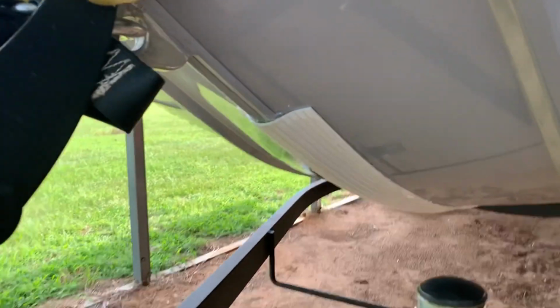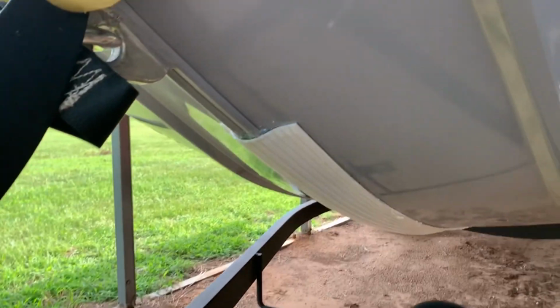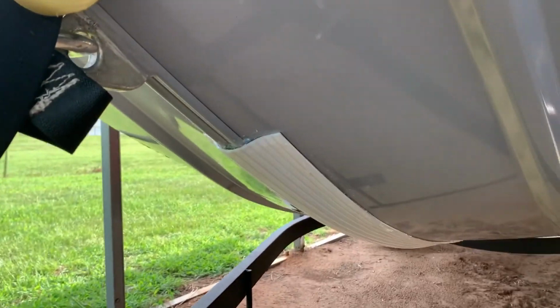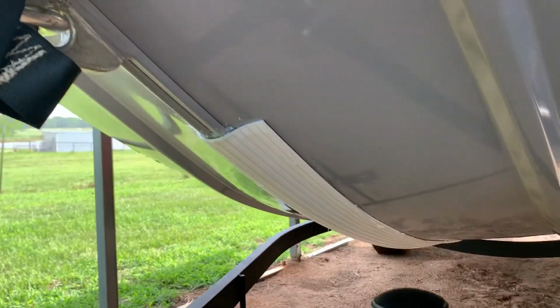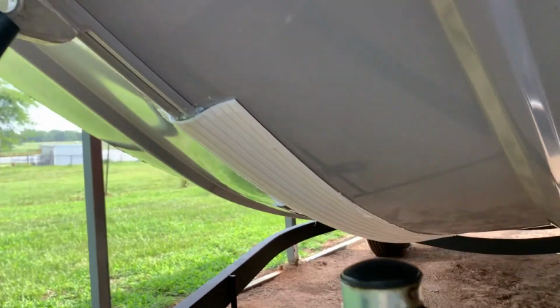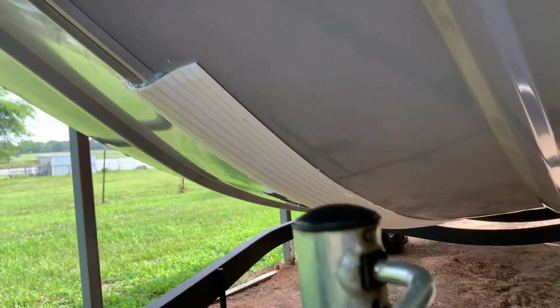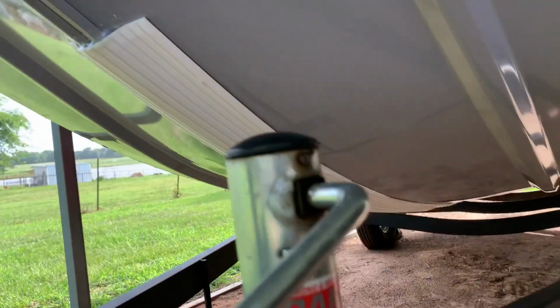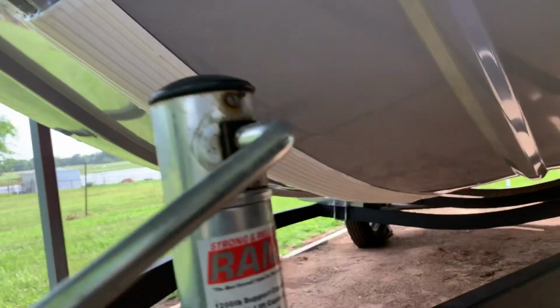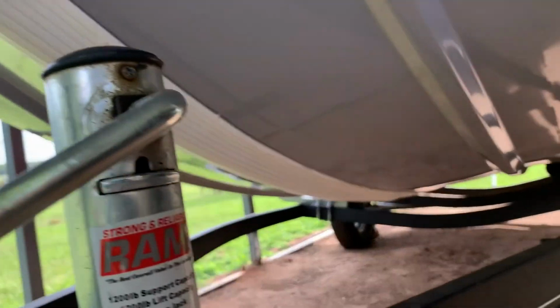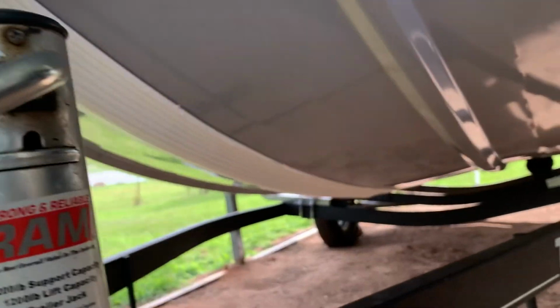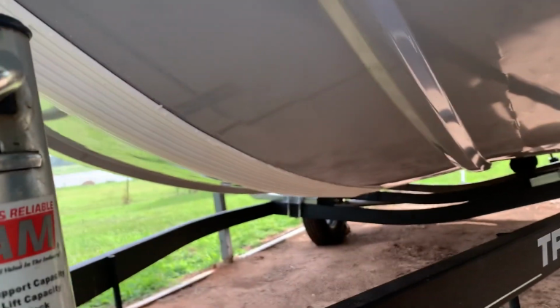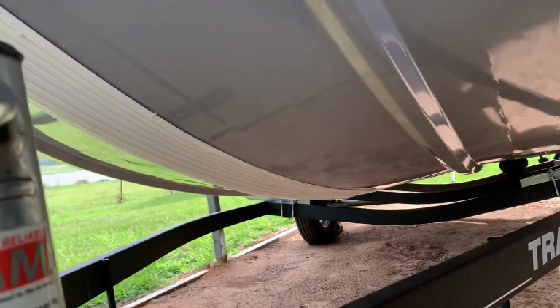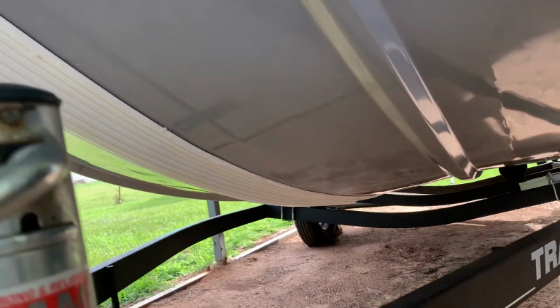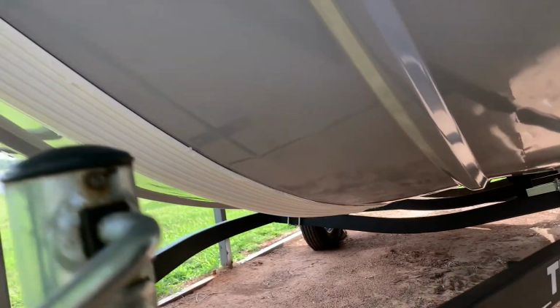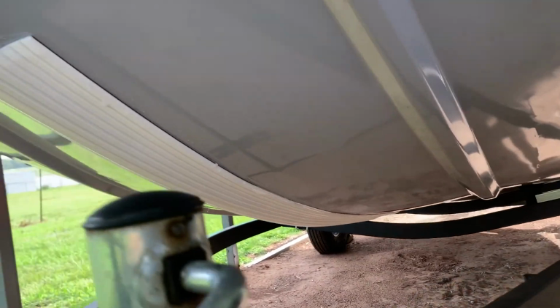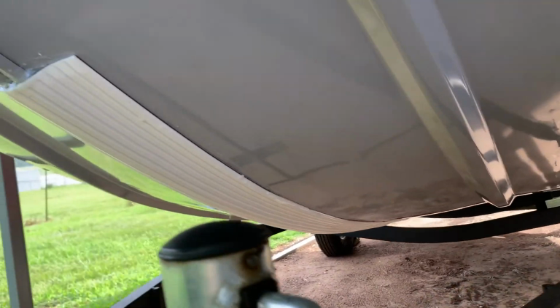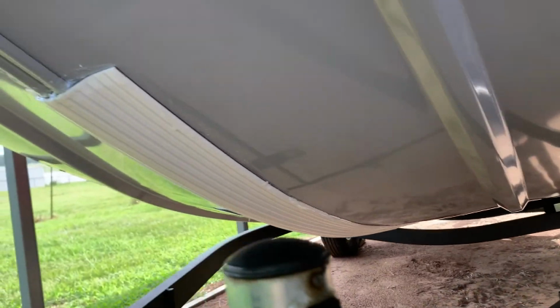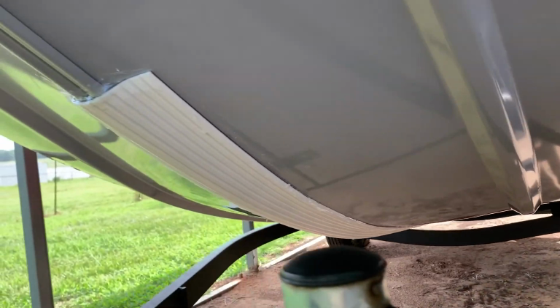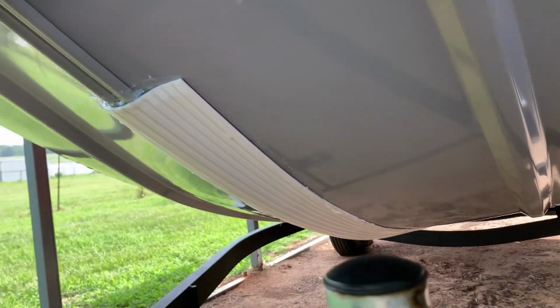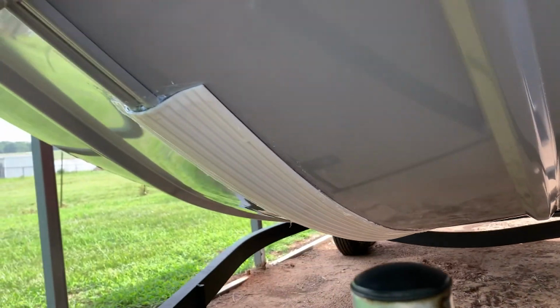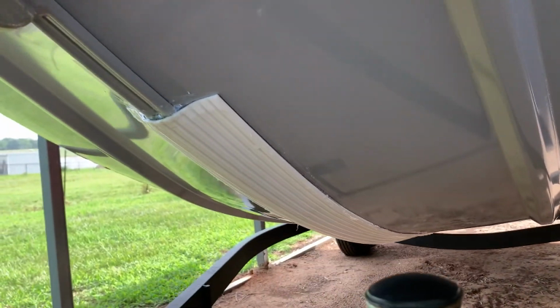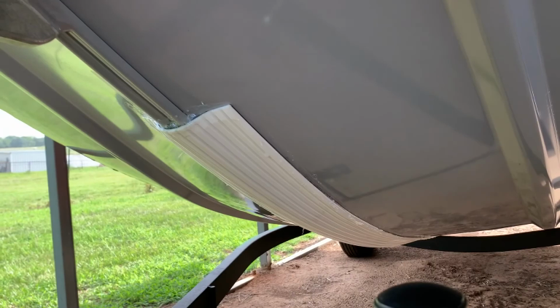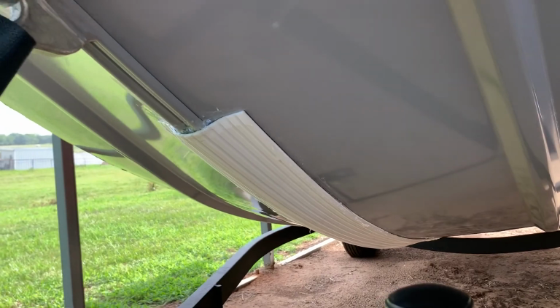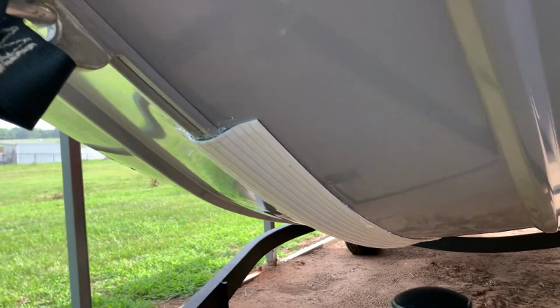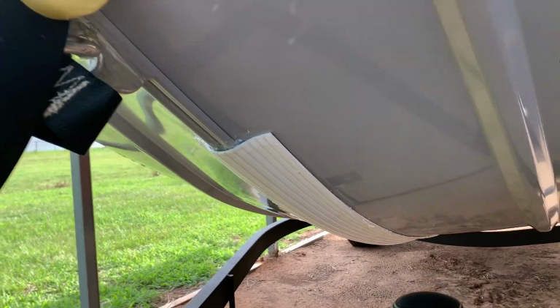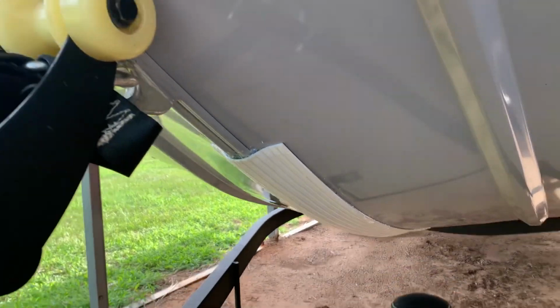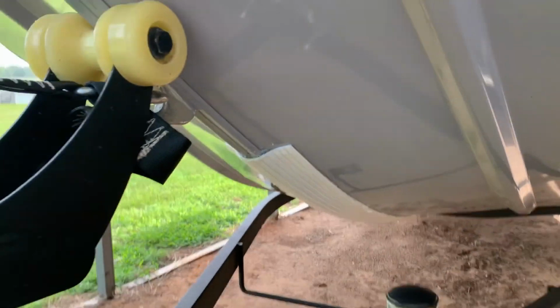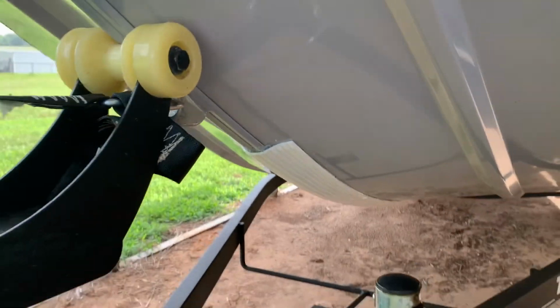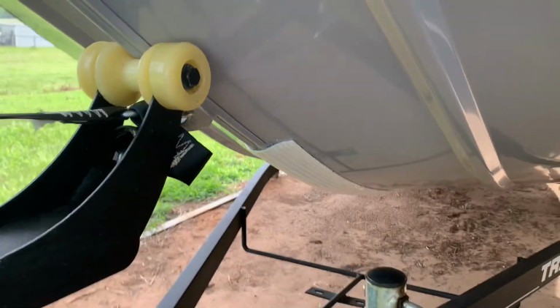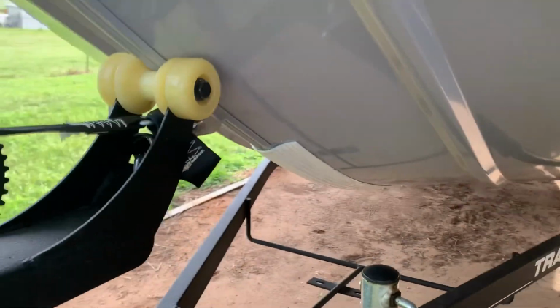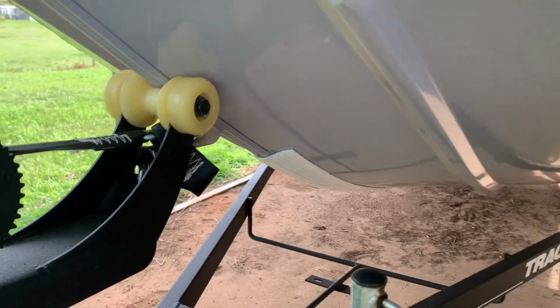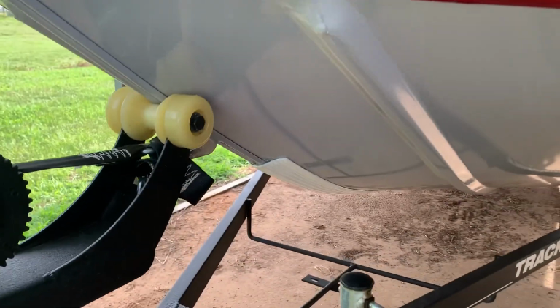I installed this keel guard. It helps me beach the boat with no damage.